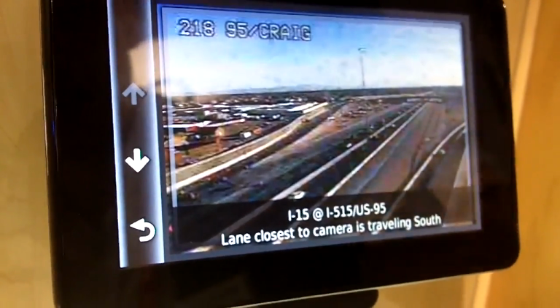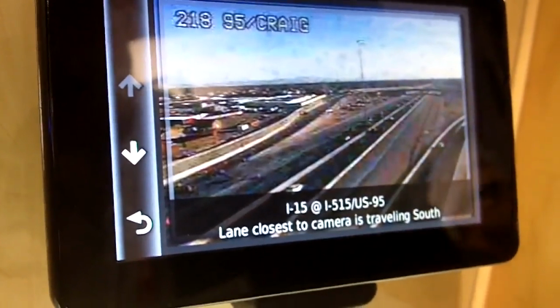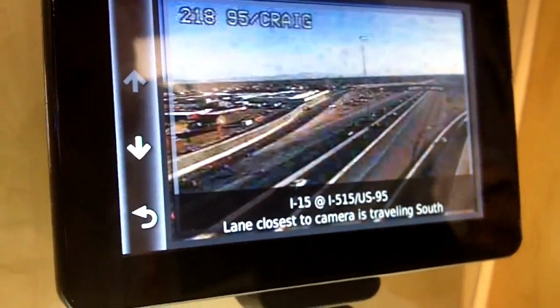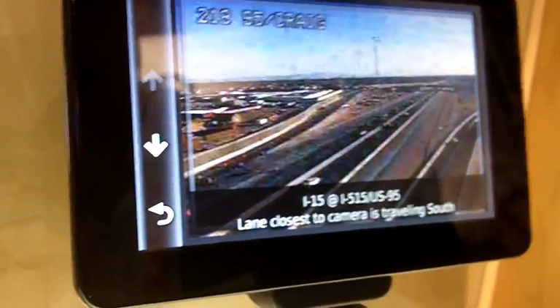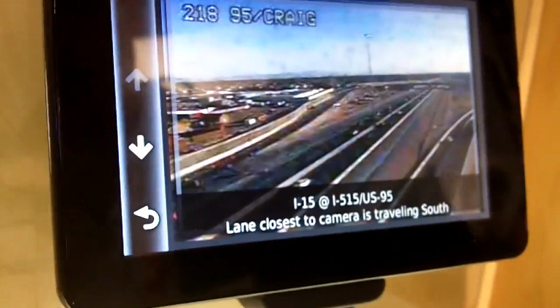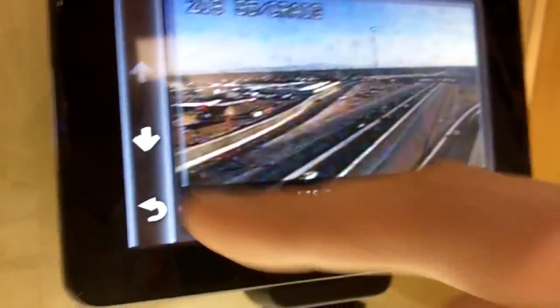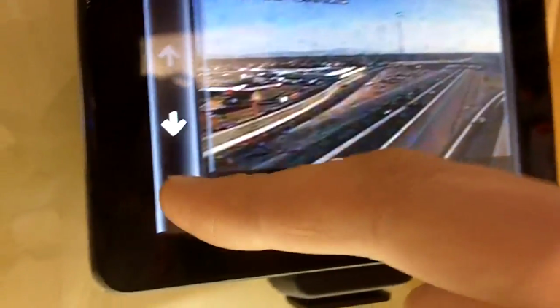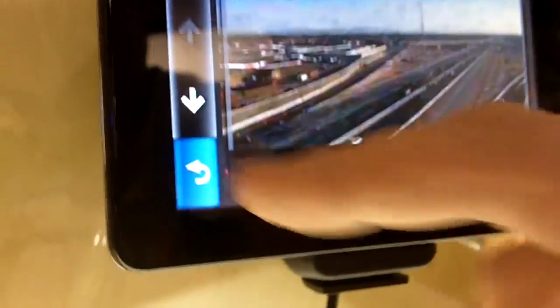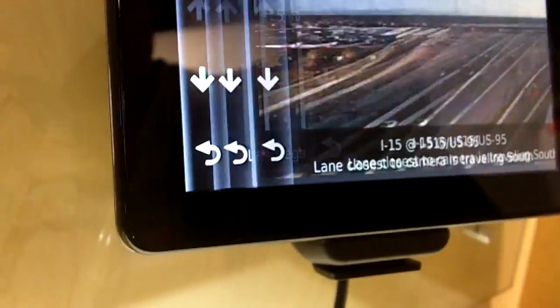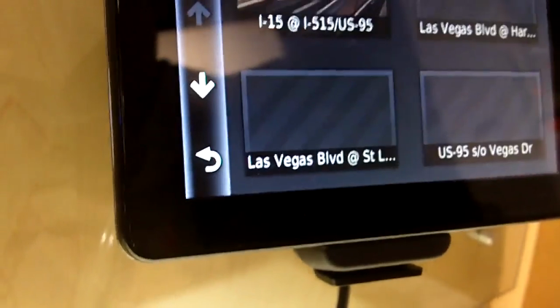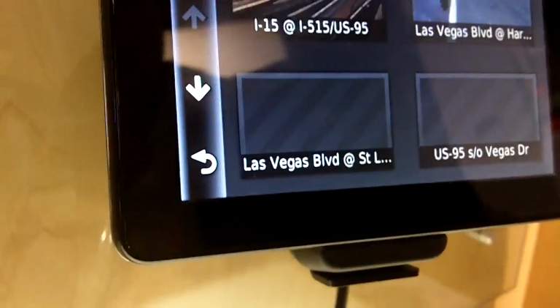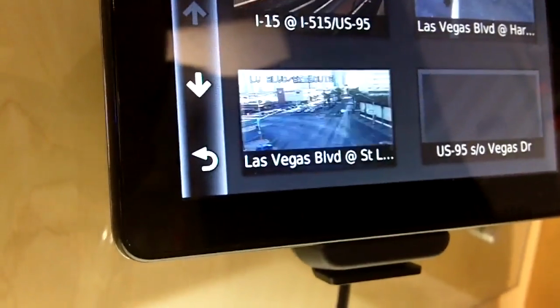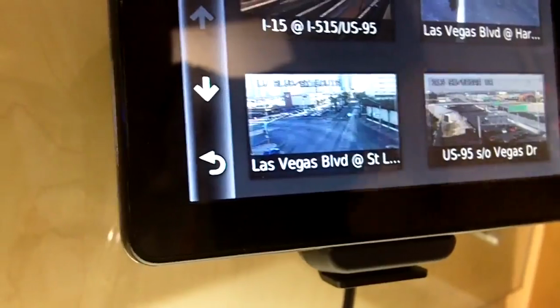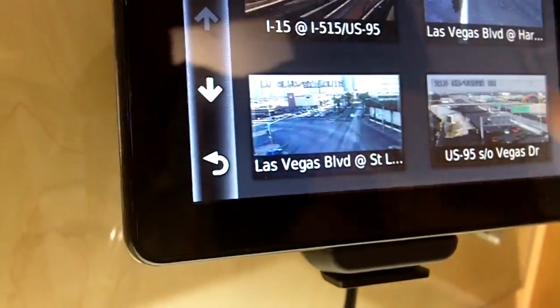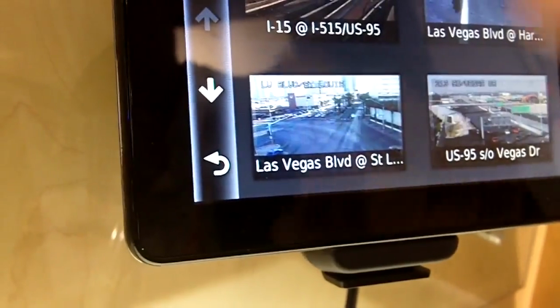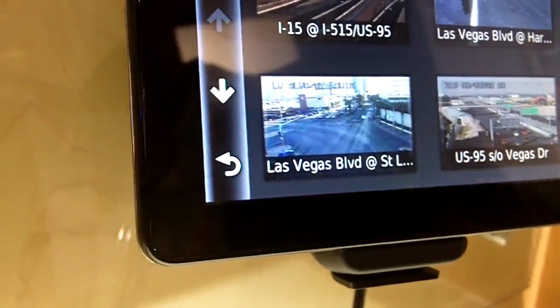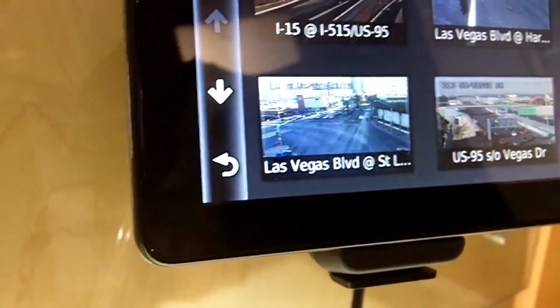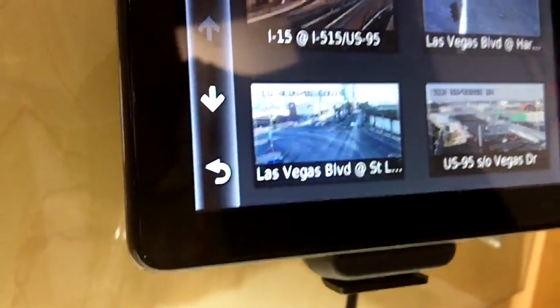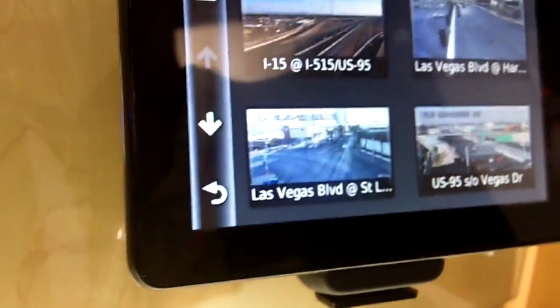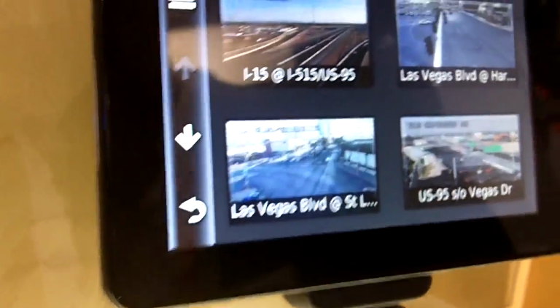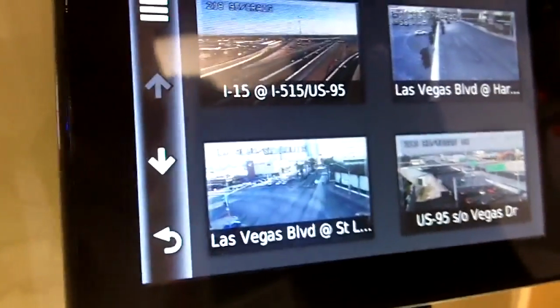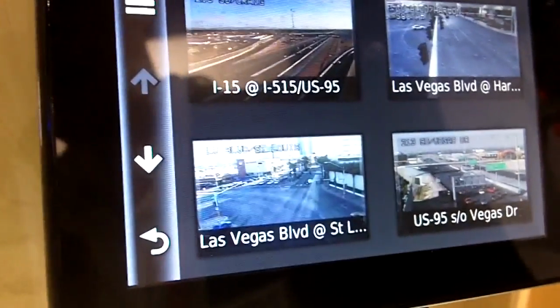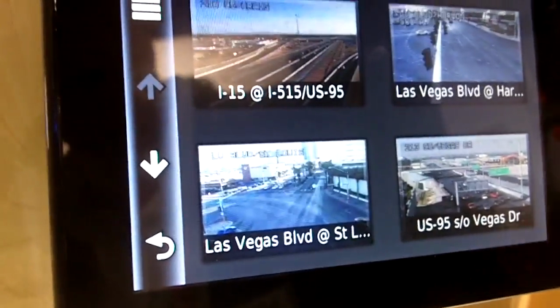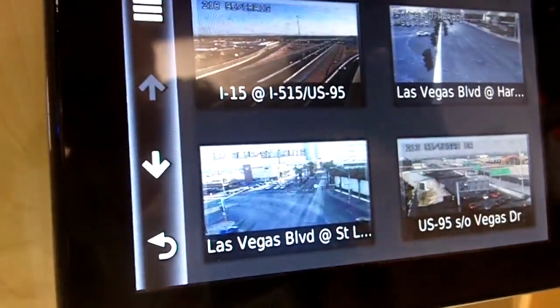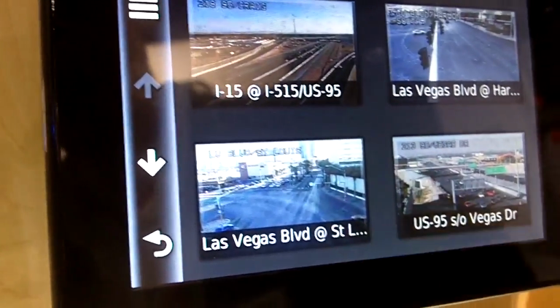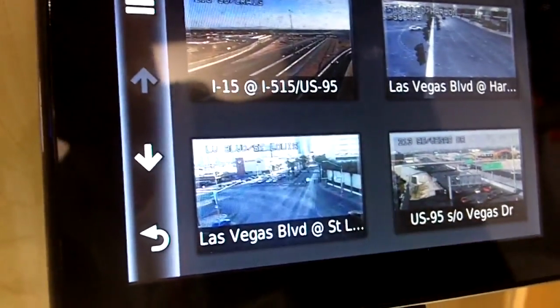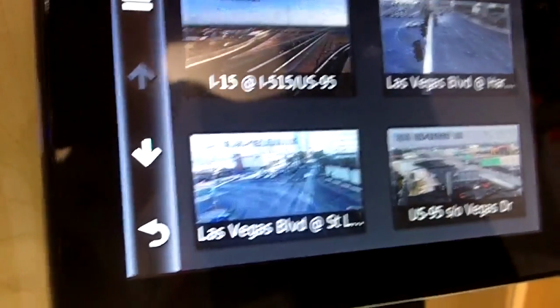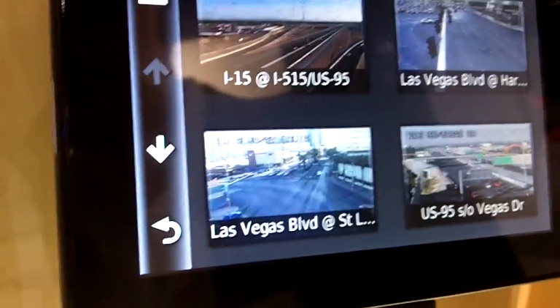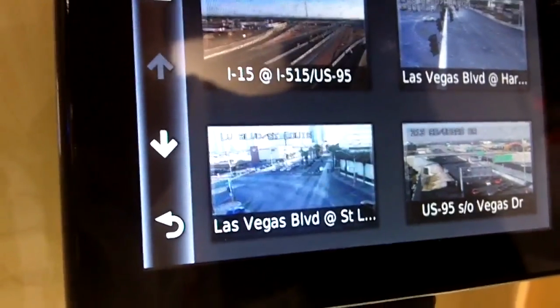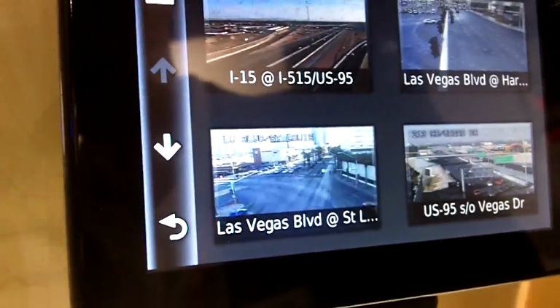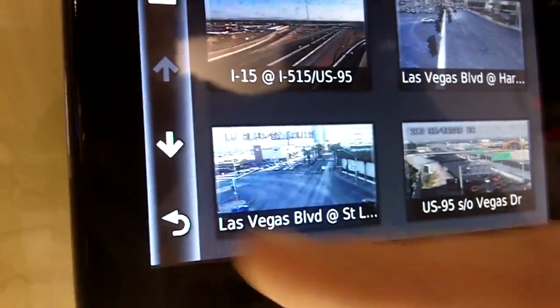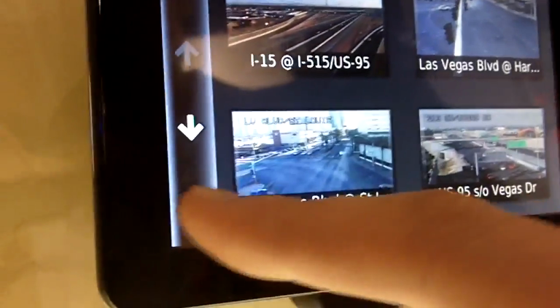As you can see here, you can zoom in and save different cameras on this screen, and you will always see them.